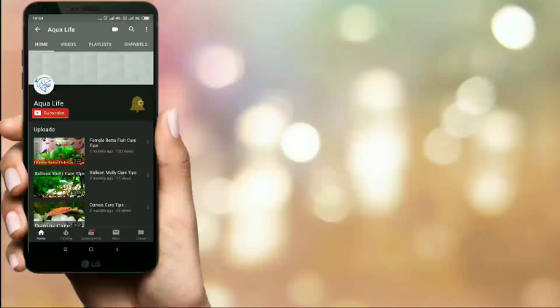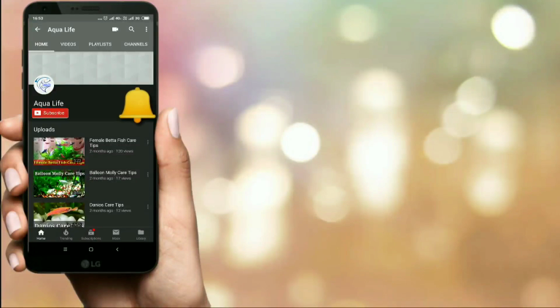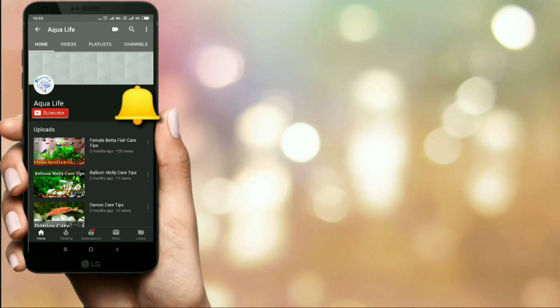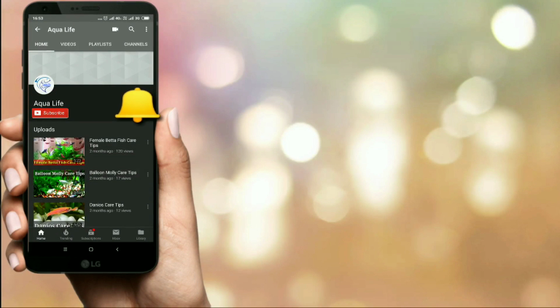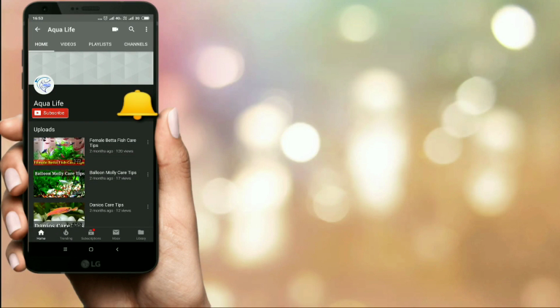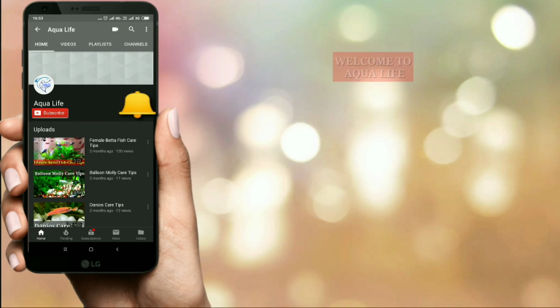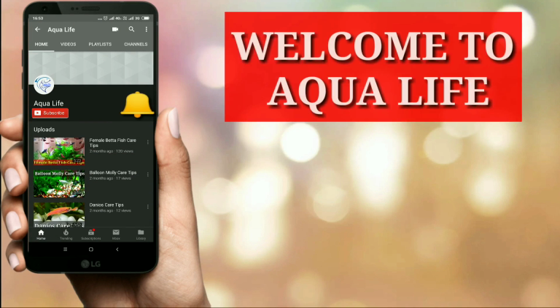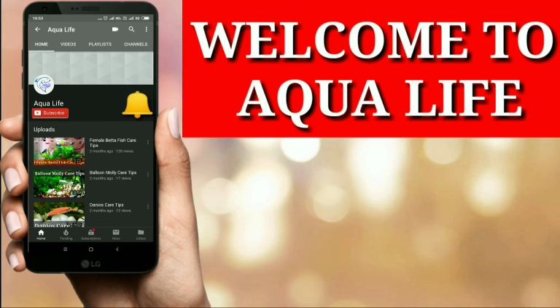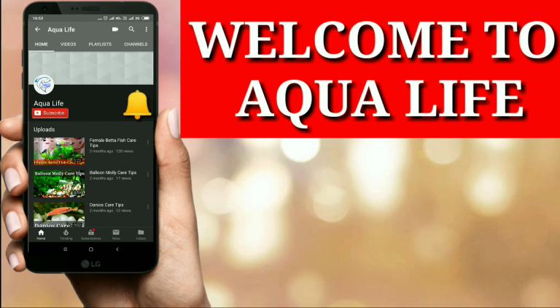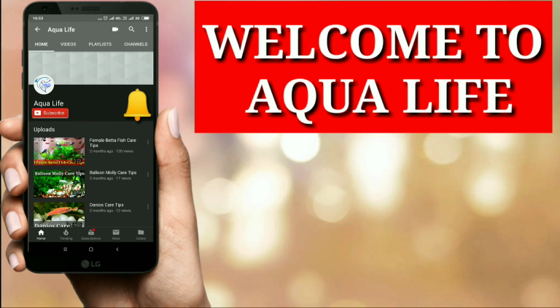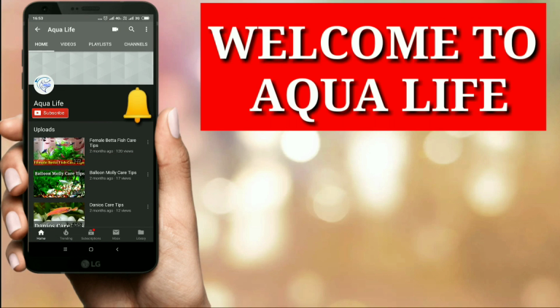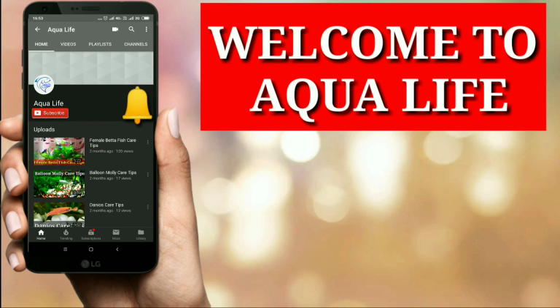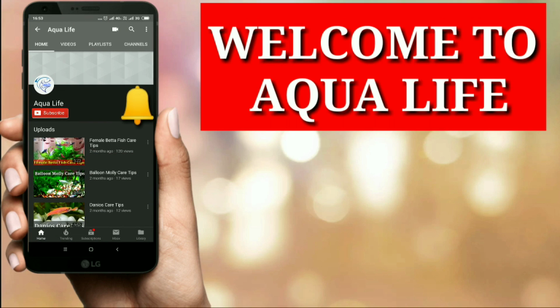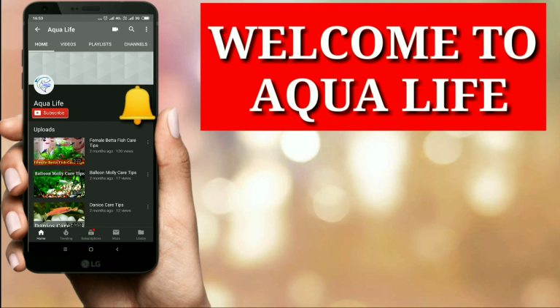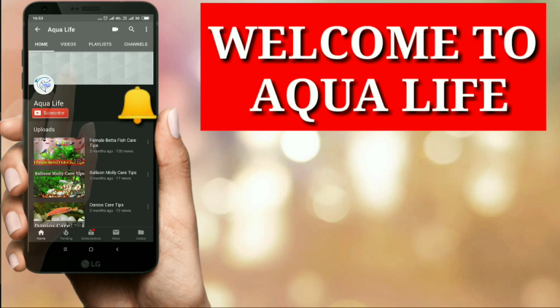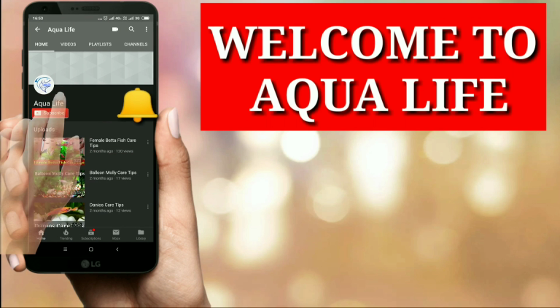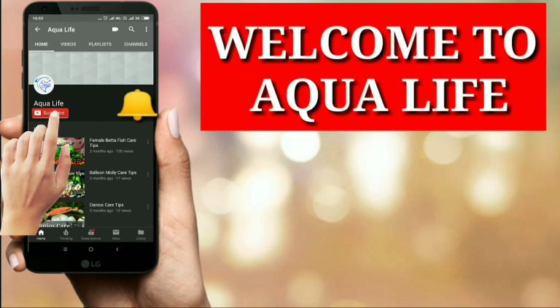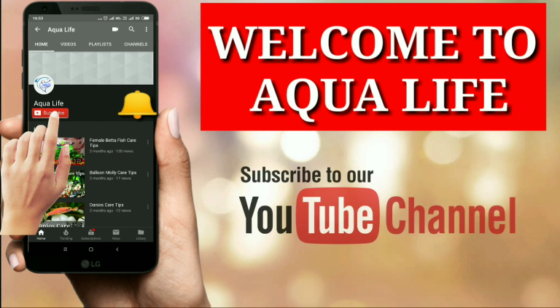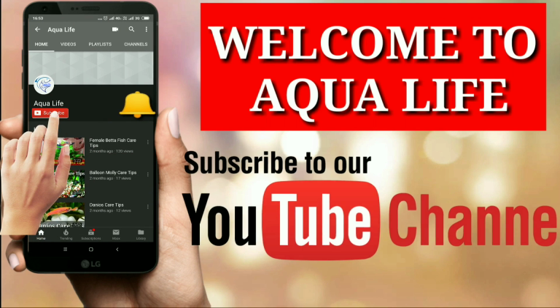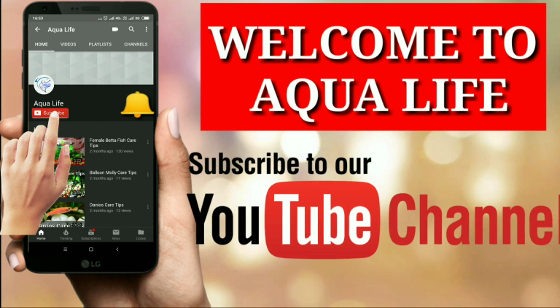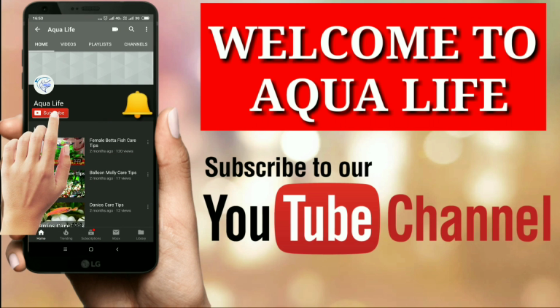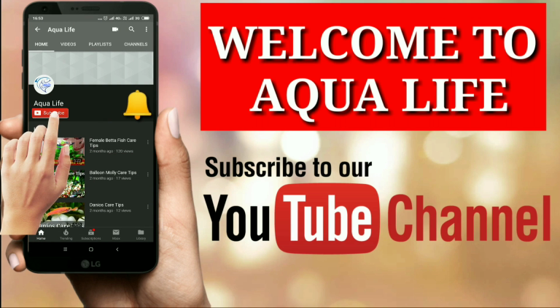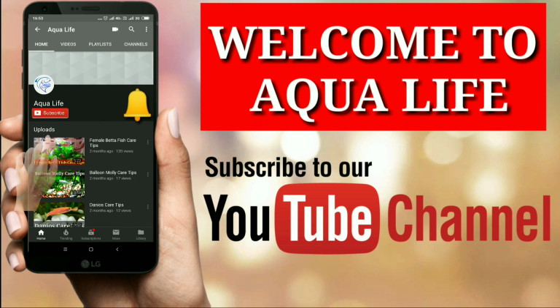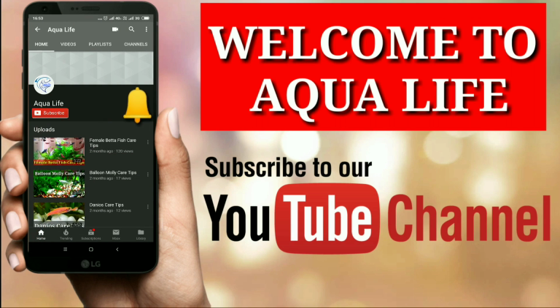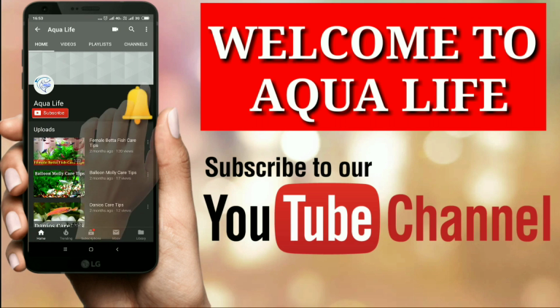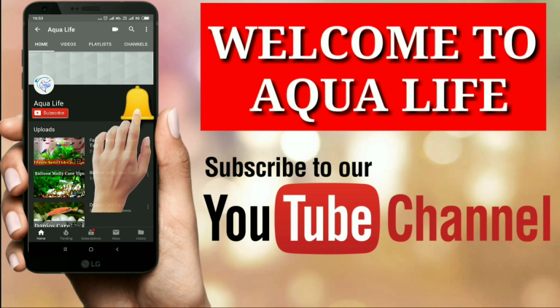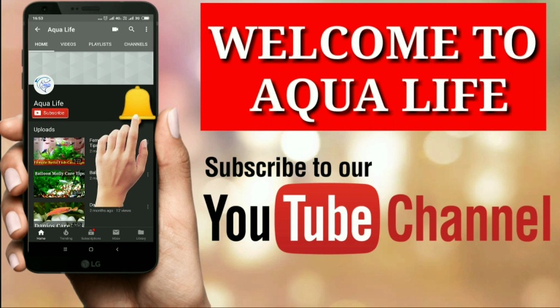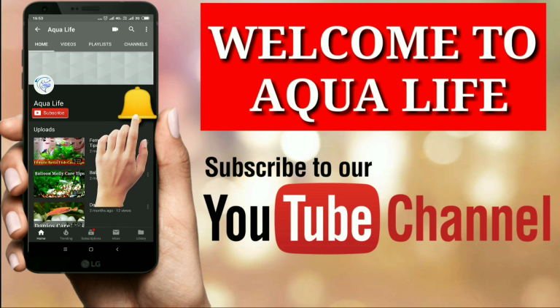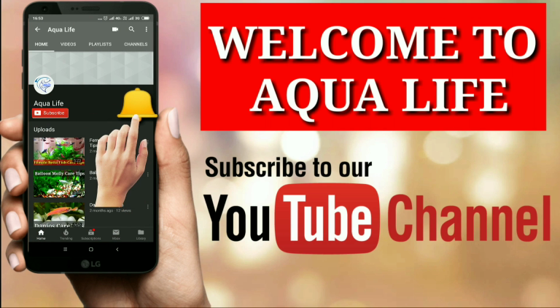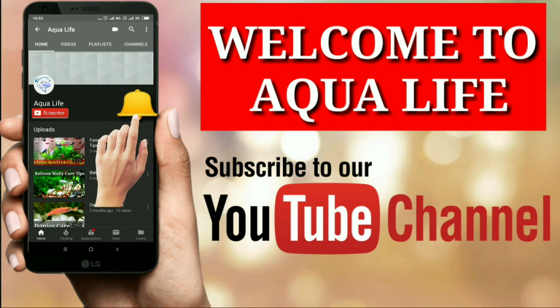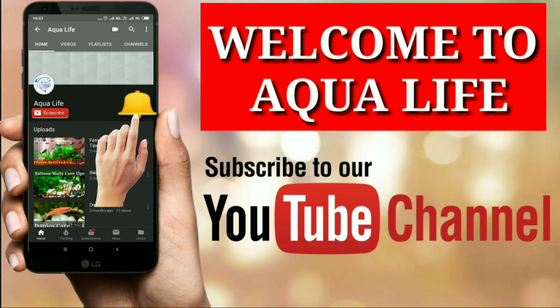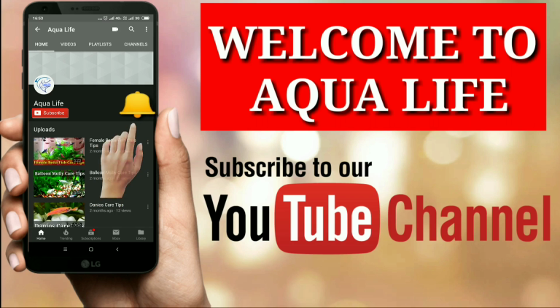Hello friends, welcome to Aqua Life. If you are a fish lover, please subscribe to my channel and don't forget to press the bell icon down below.